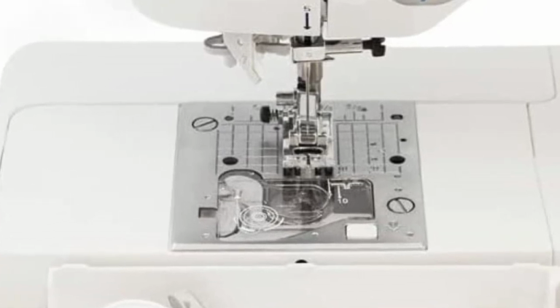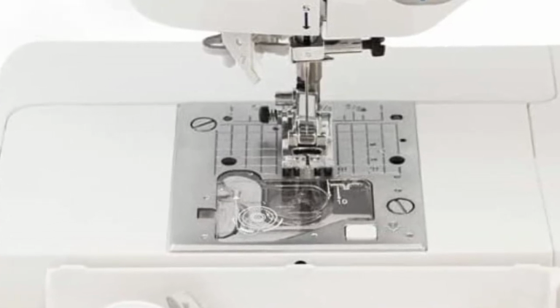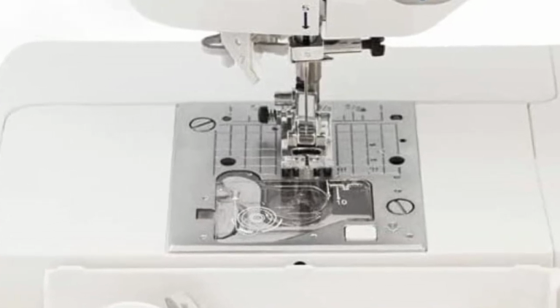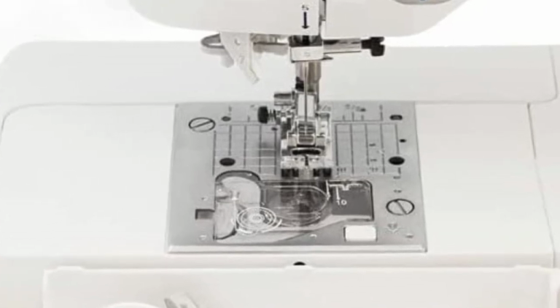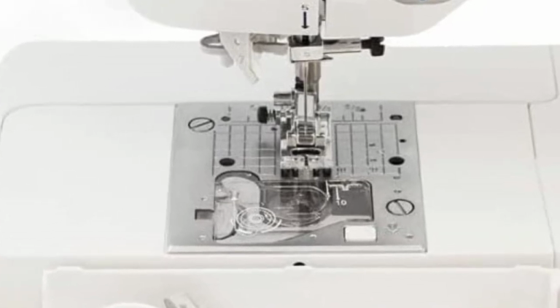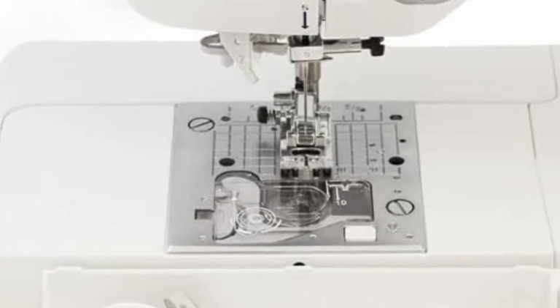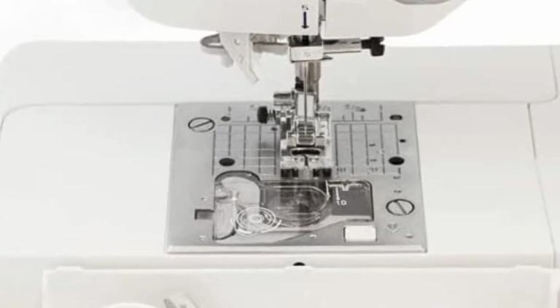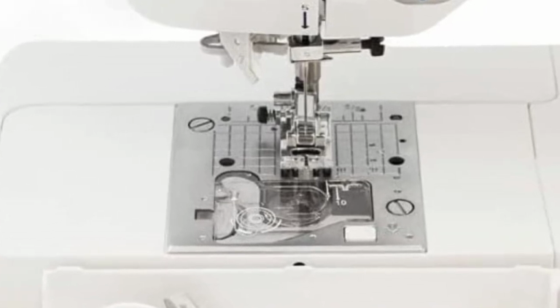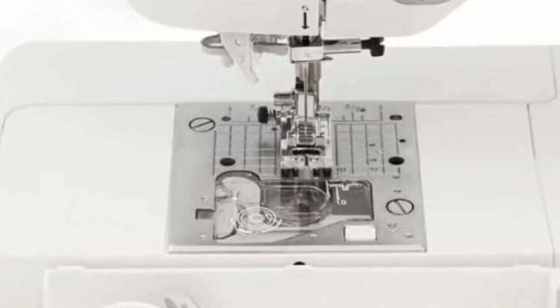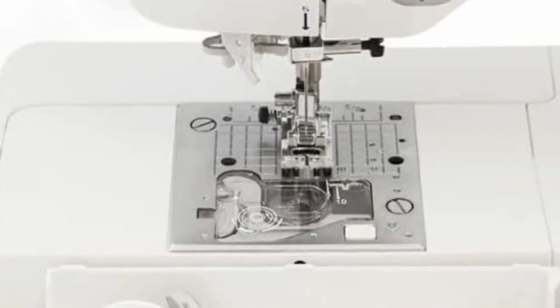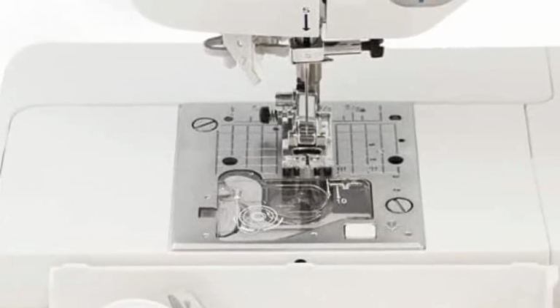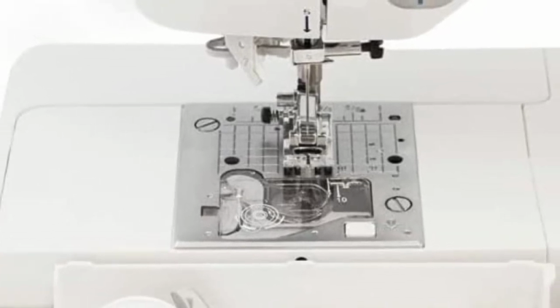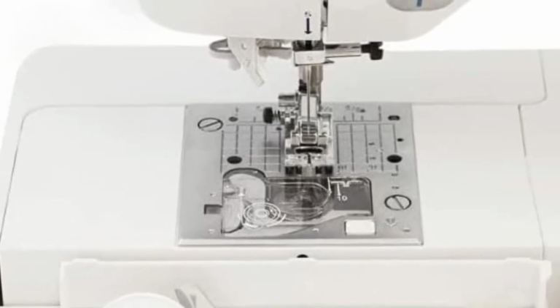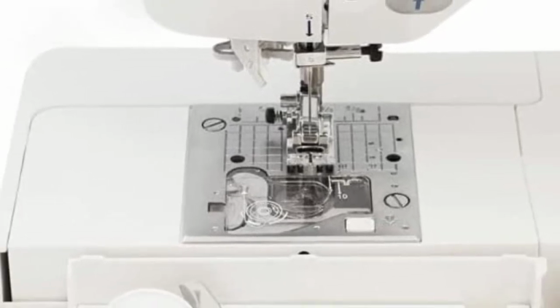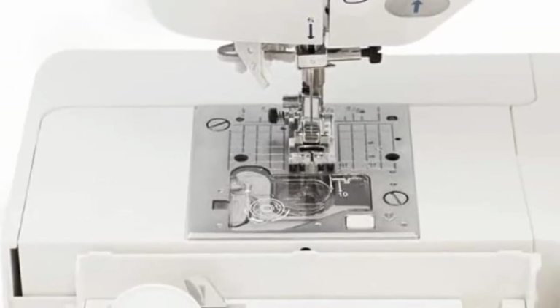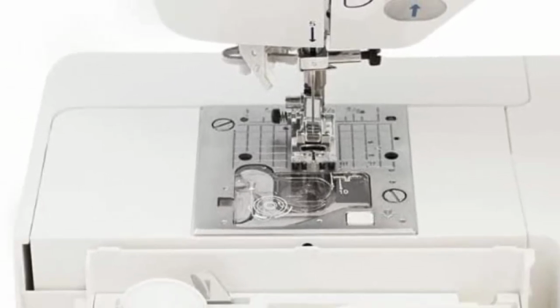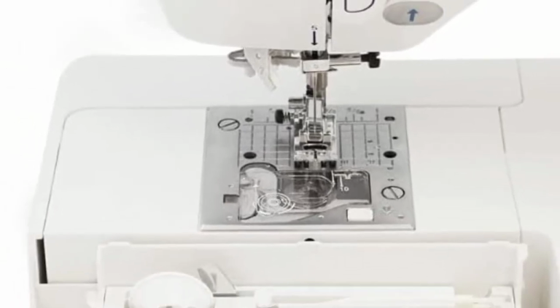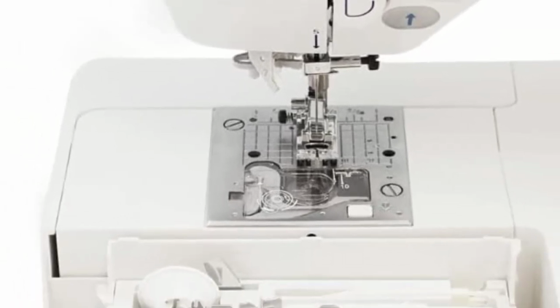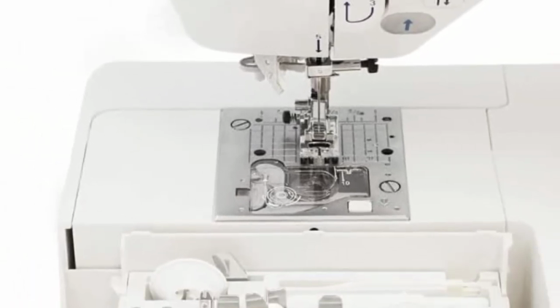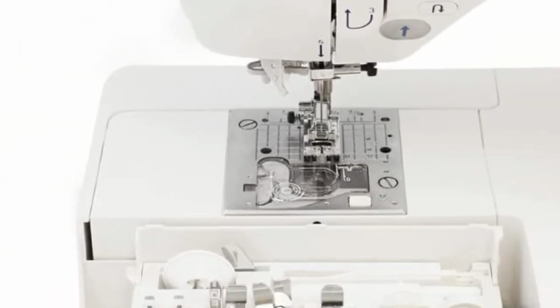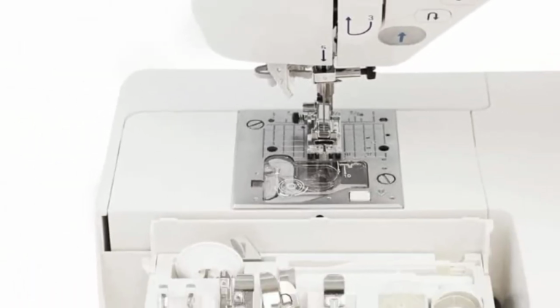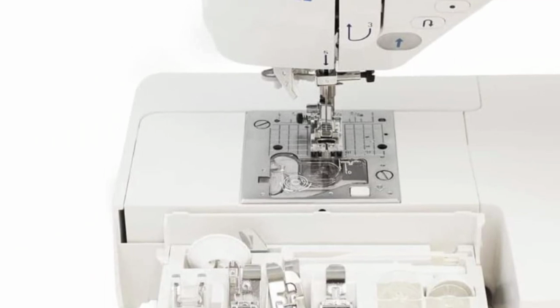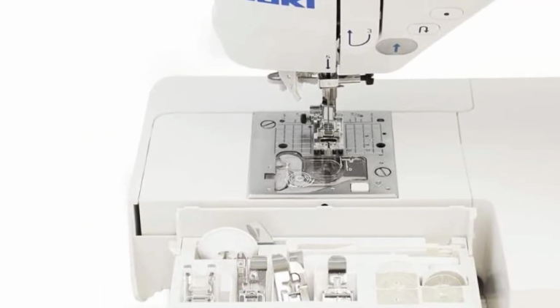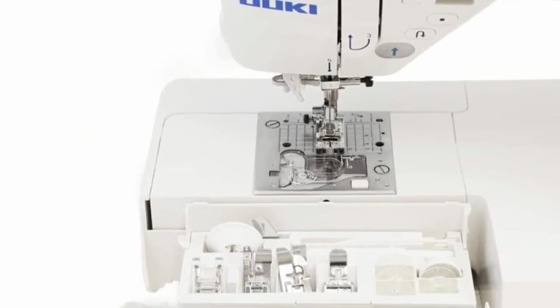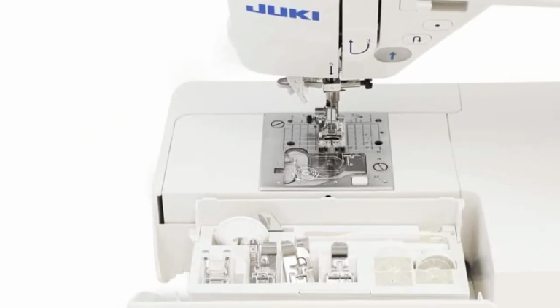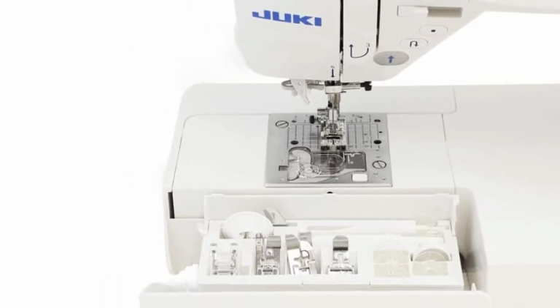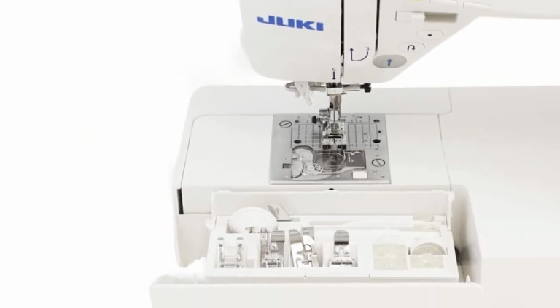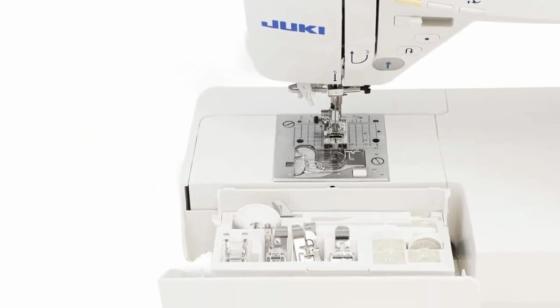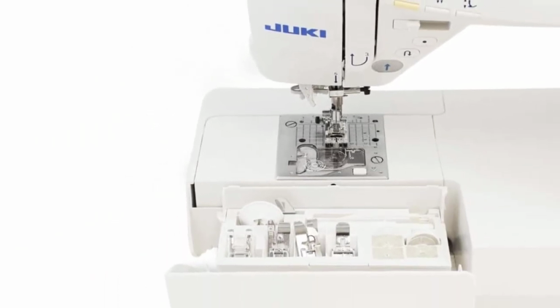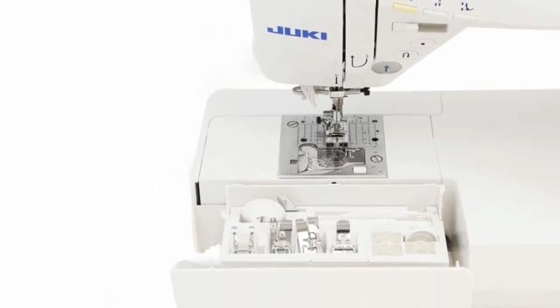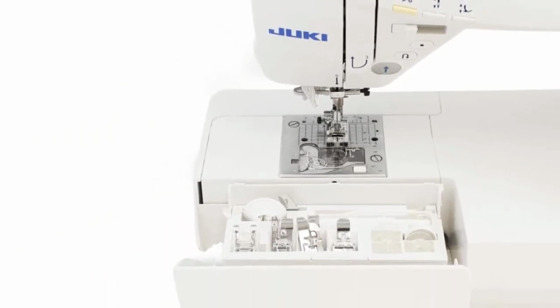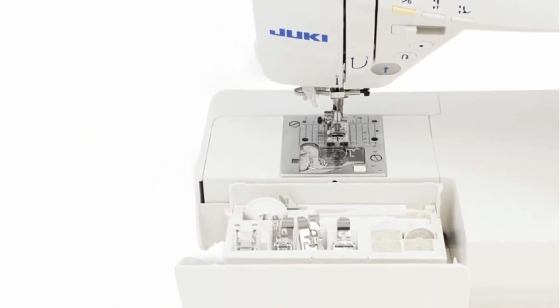Pros: Lots of stitch options. Faster than most domestic sewing machines.